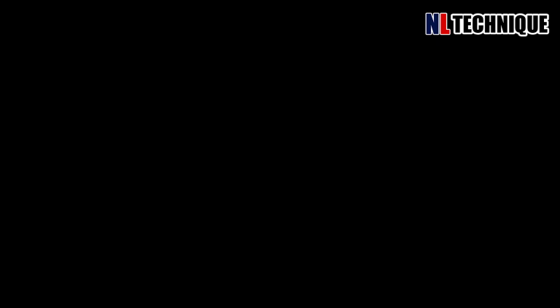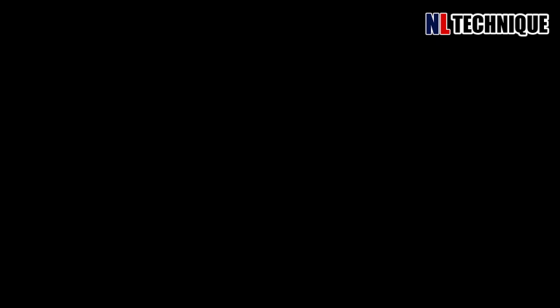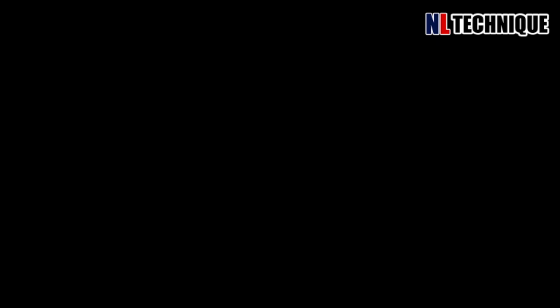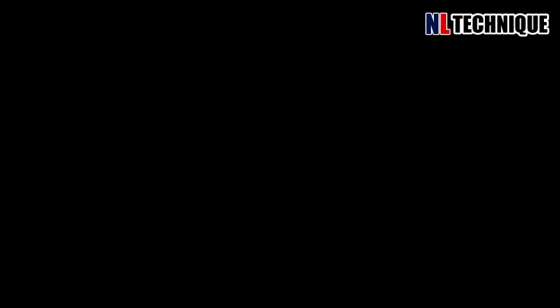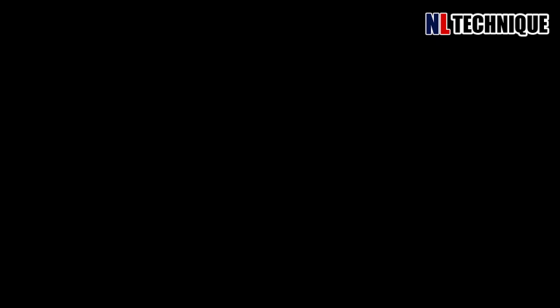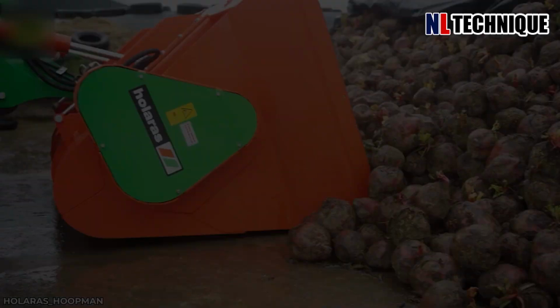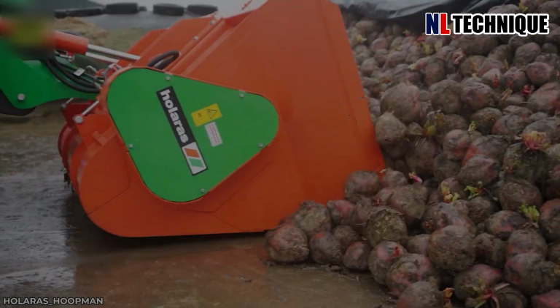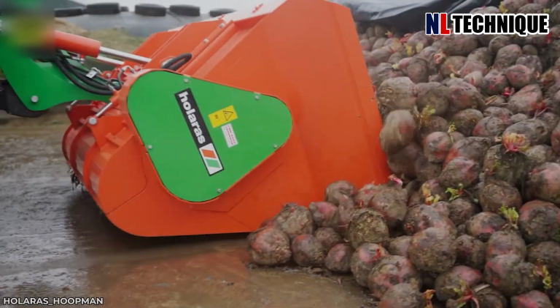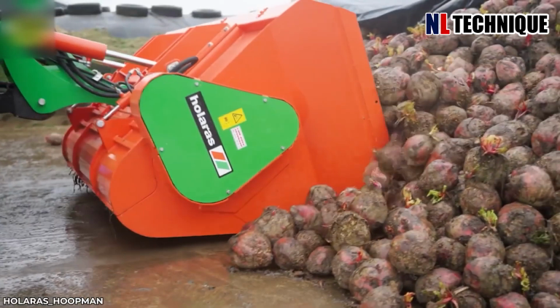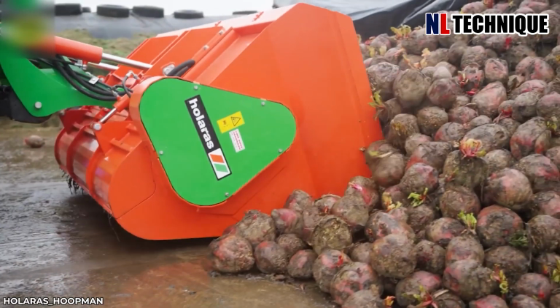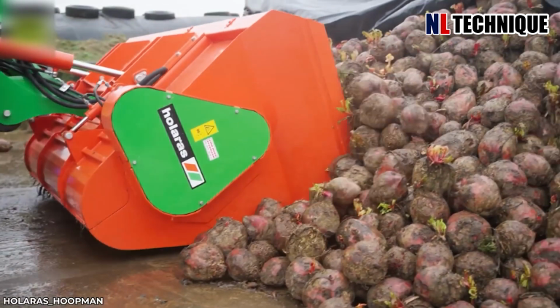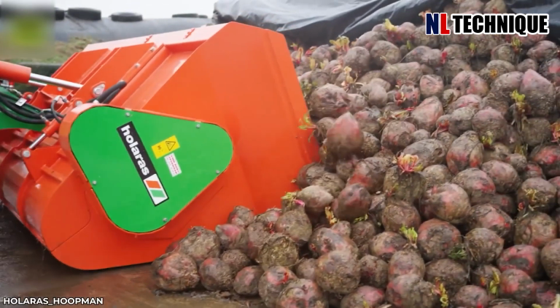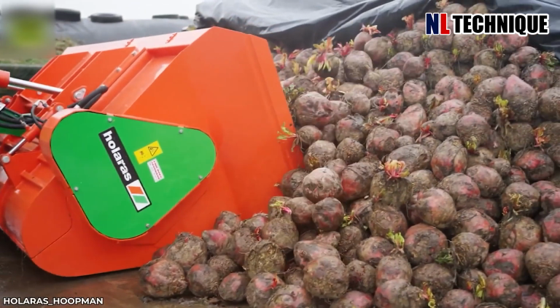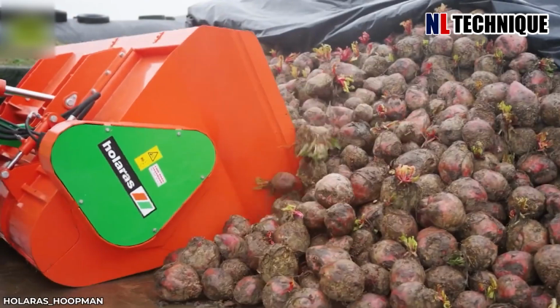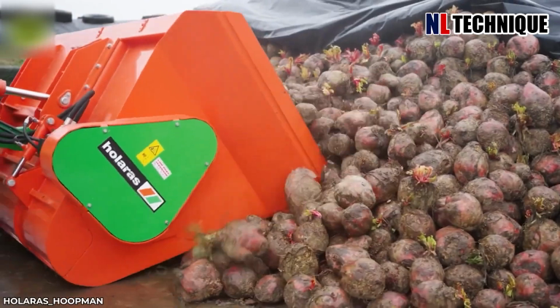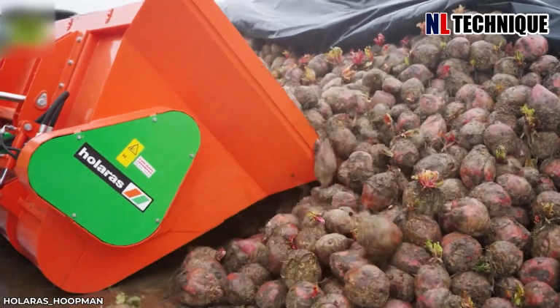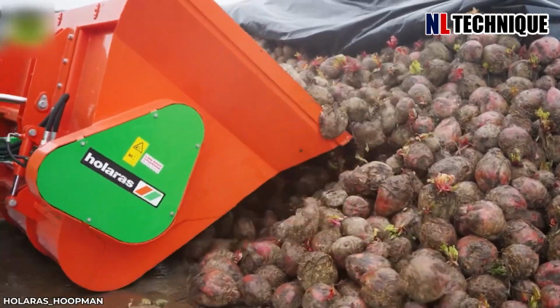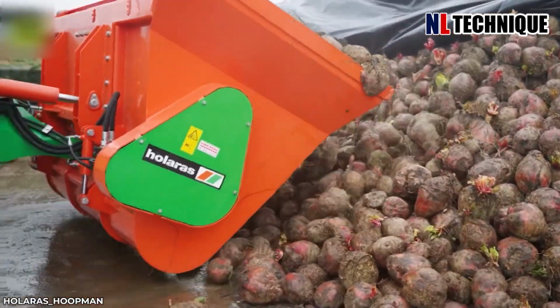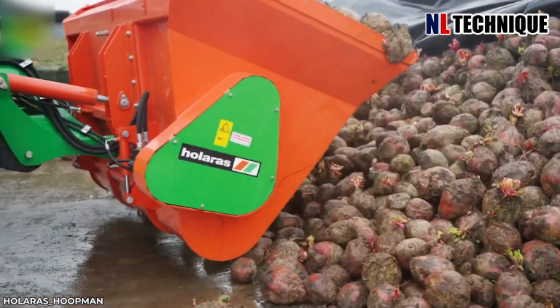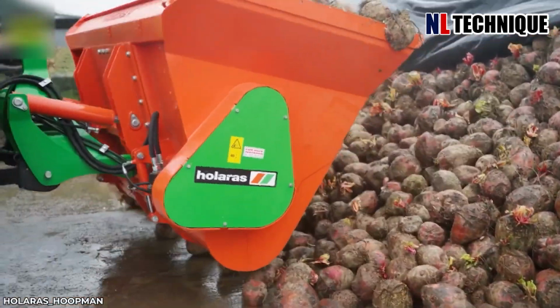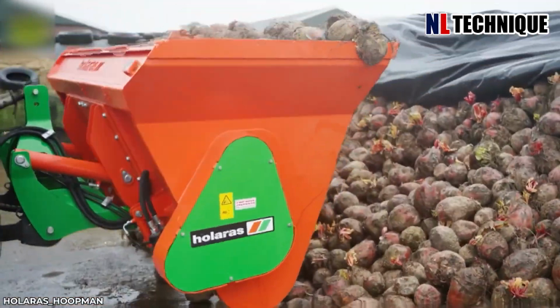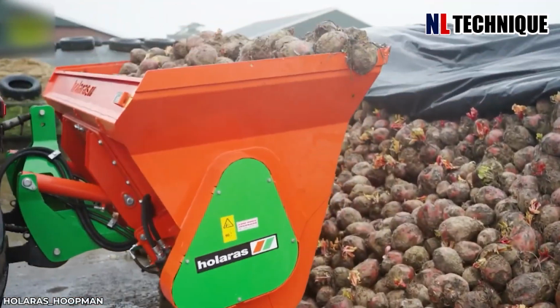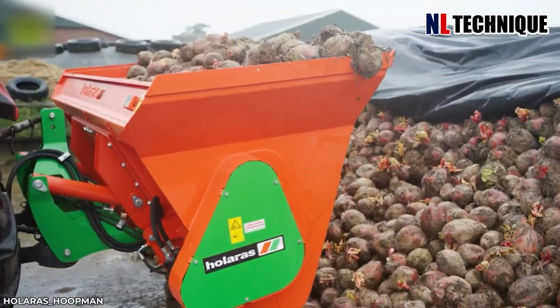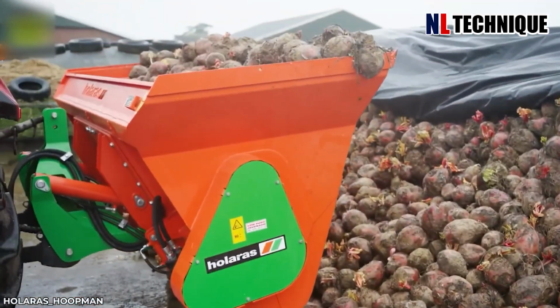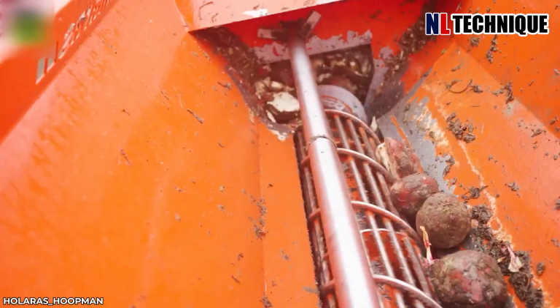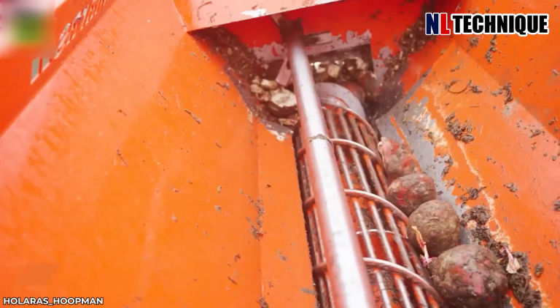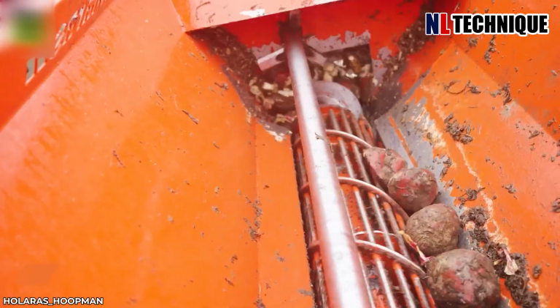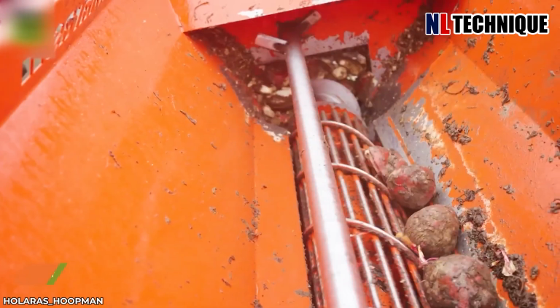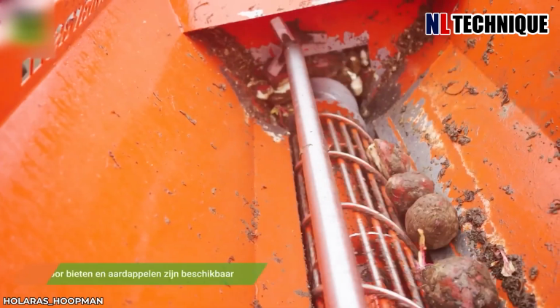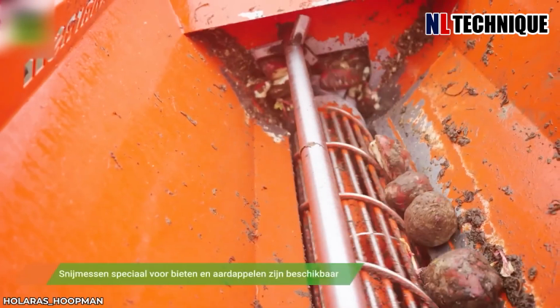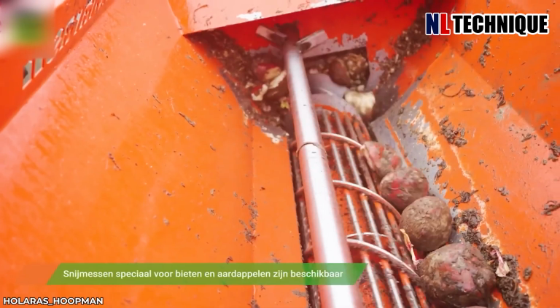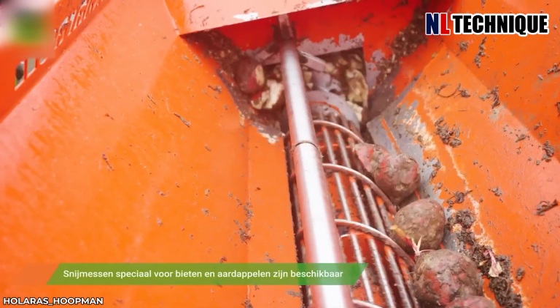The cutting blade is designed at the machine's output, ensuring quick cutting of the heads.